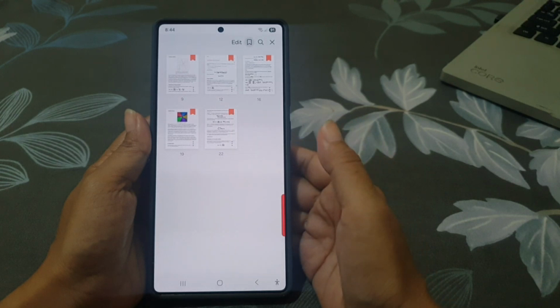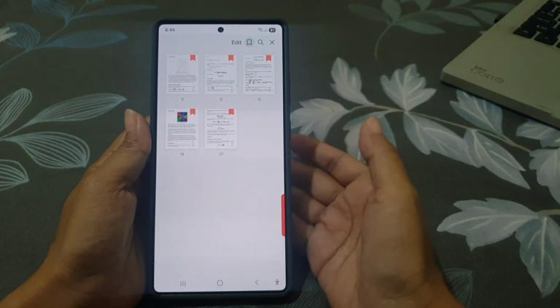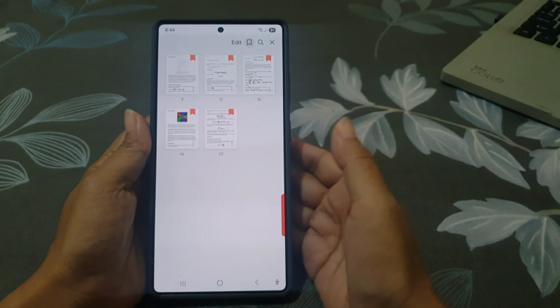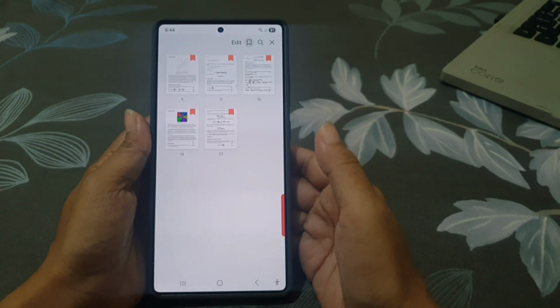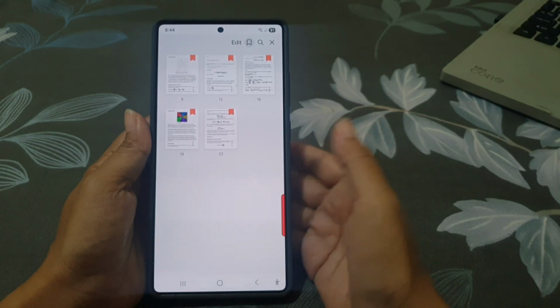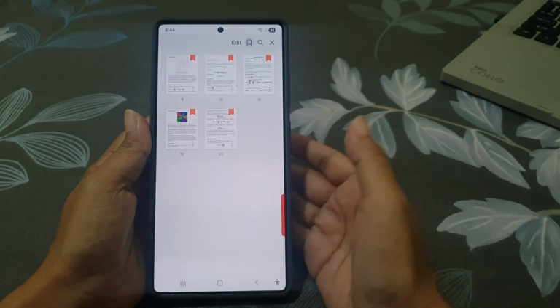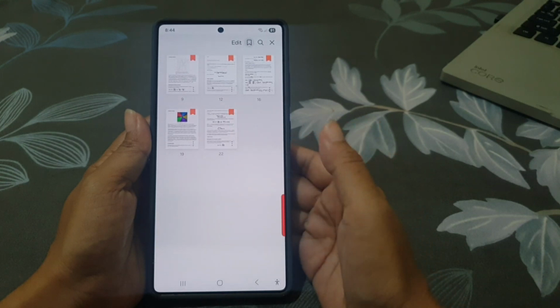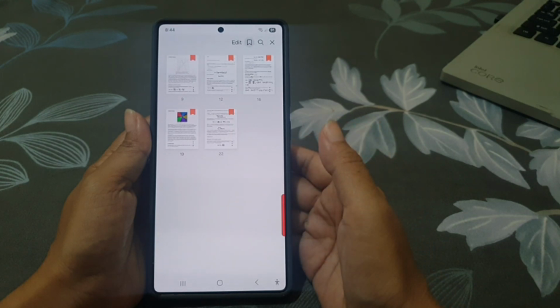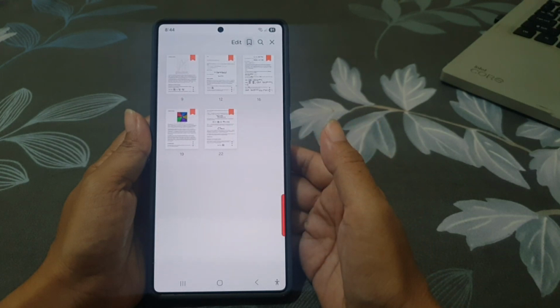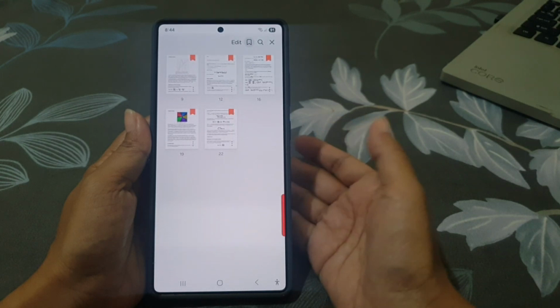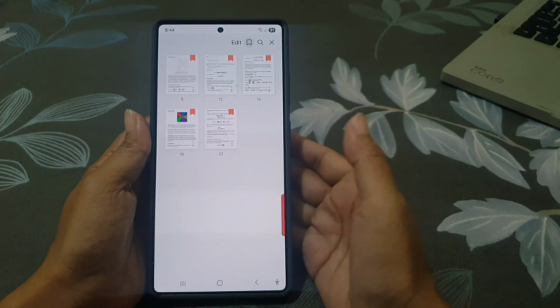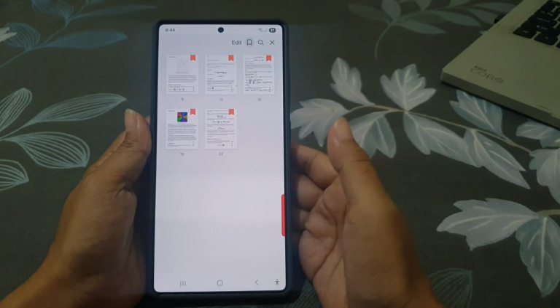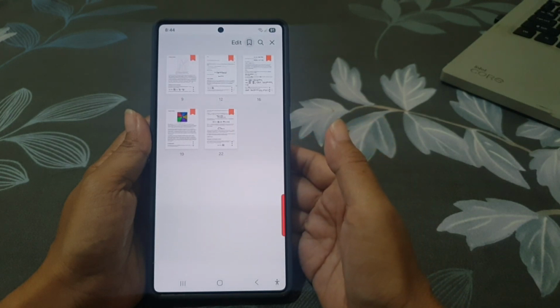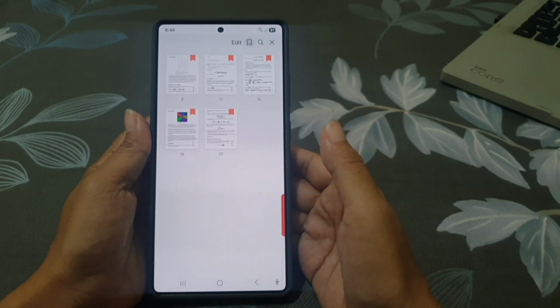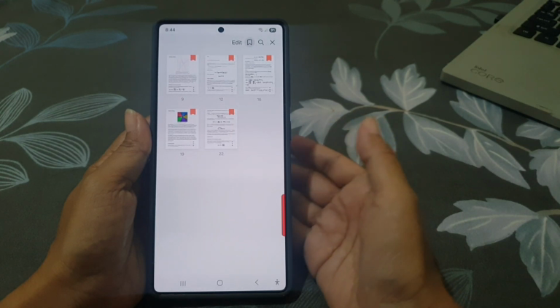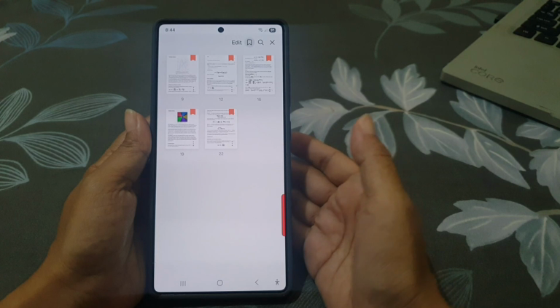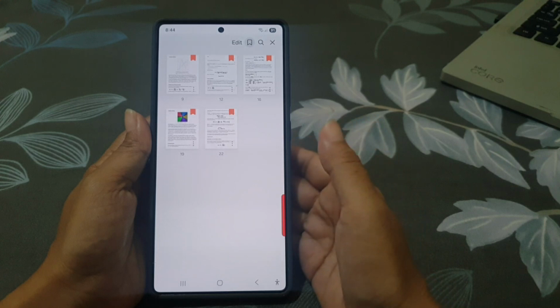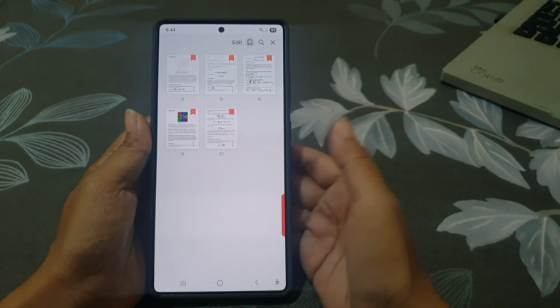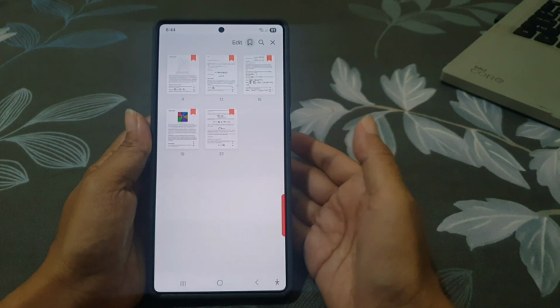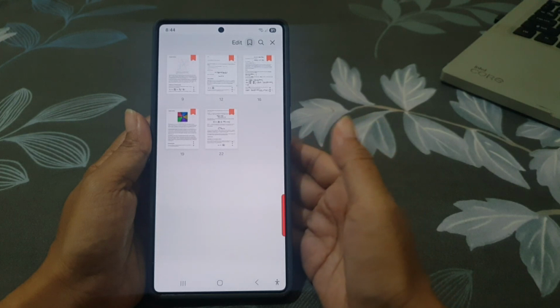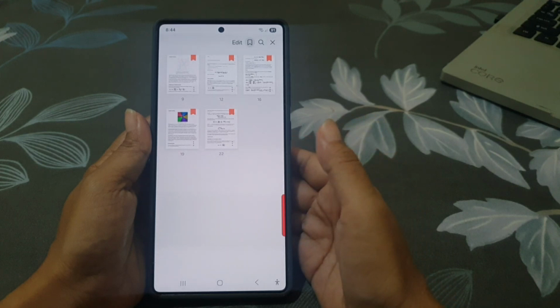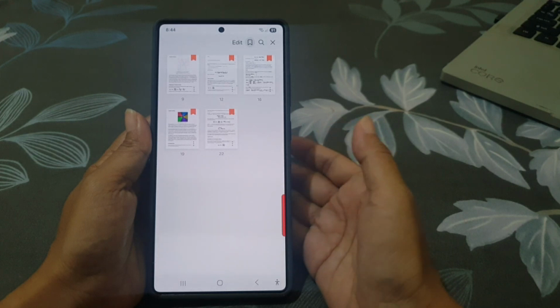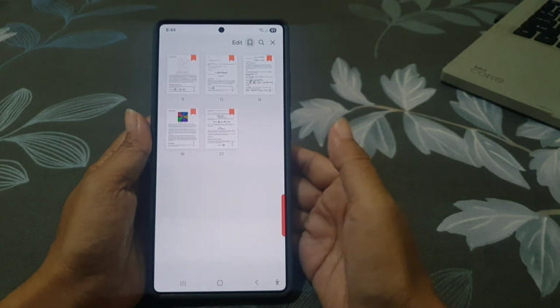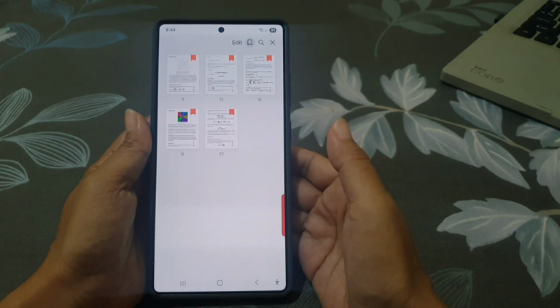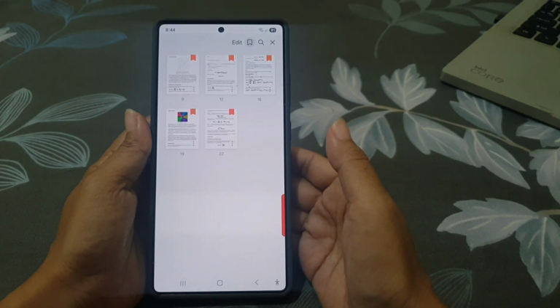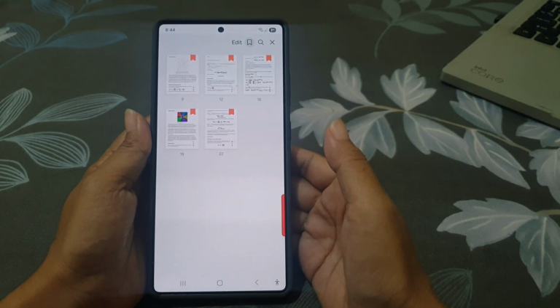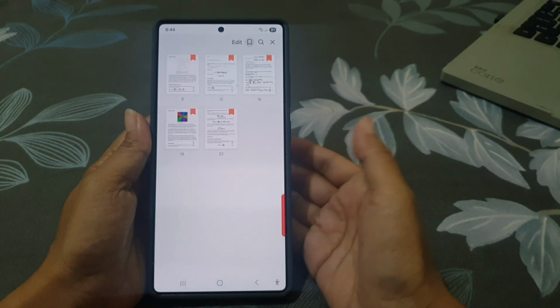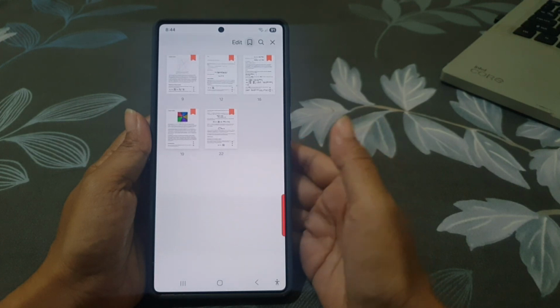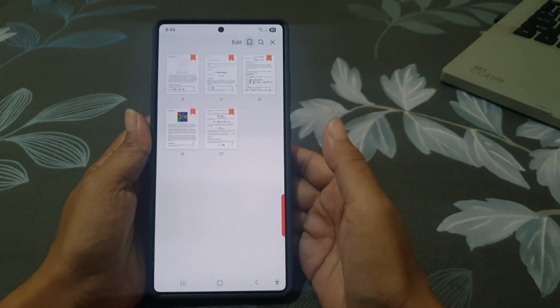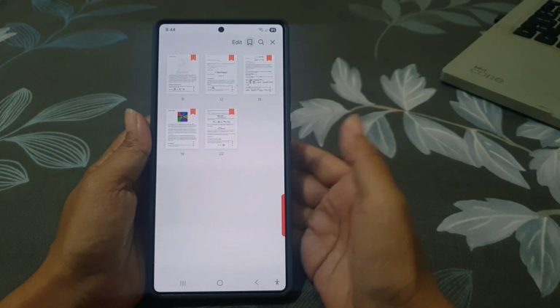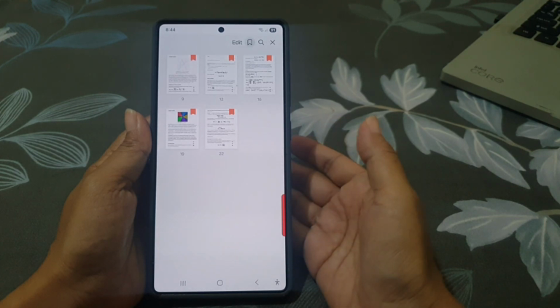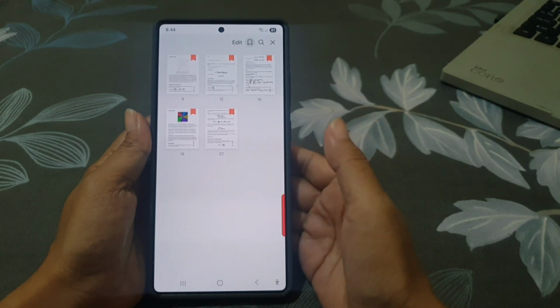This is really useful when your PDF has a lot of pages, like a manual, workbook, or ebook. You will save time and avoid scrolling forever just to find the right spot.